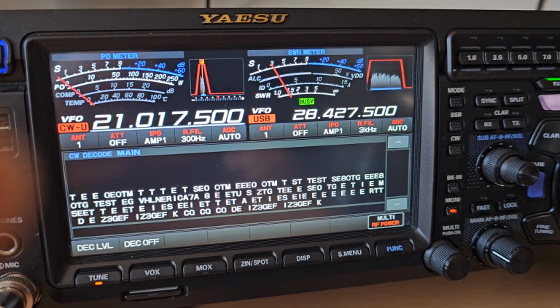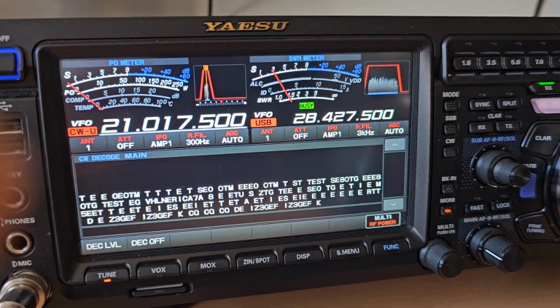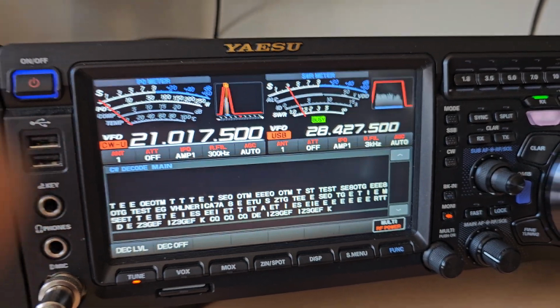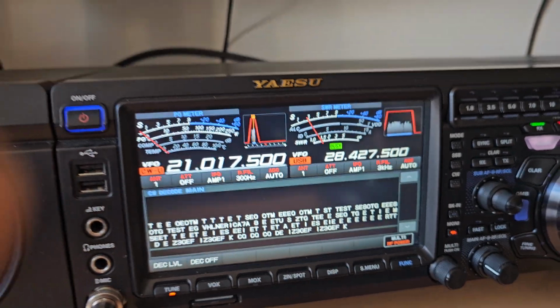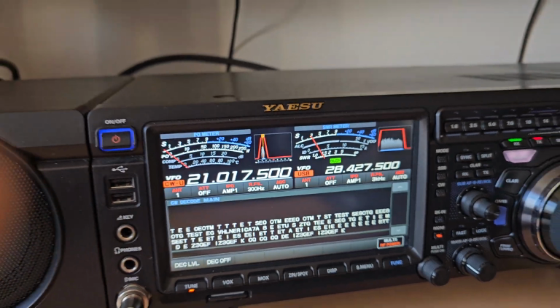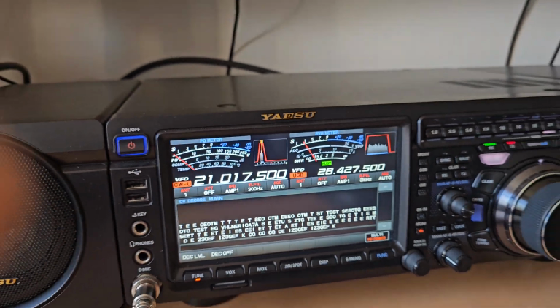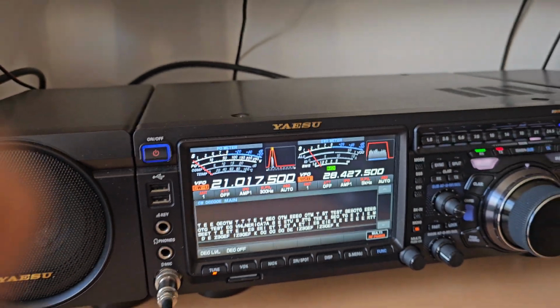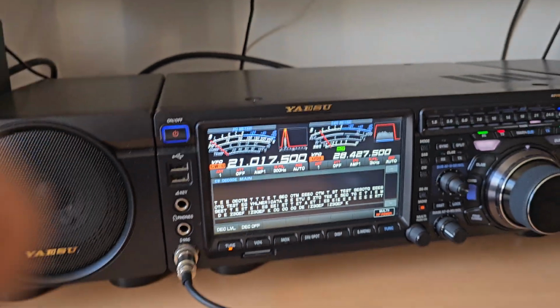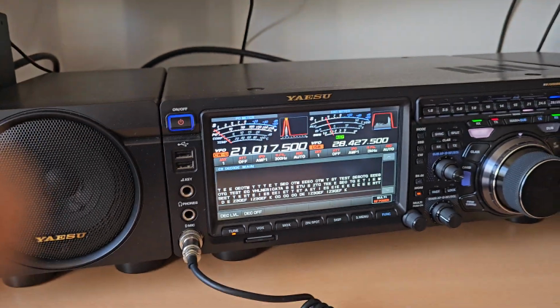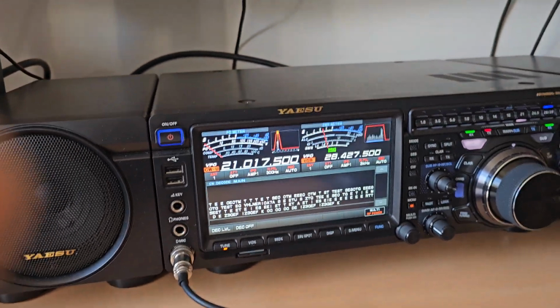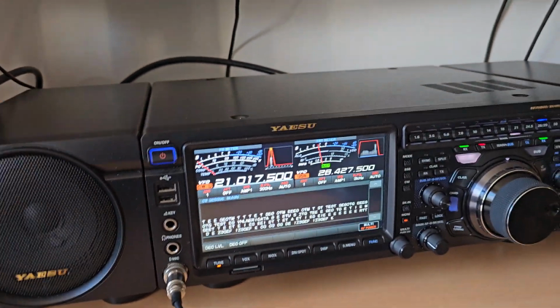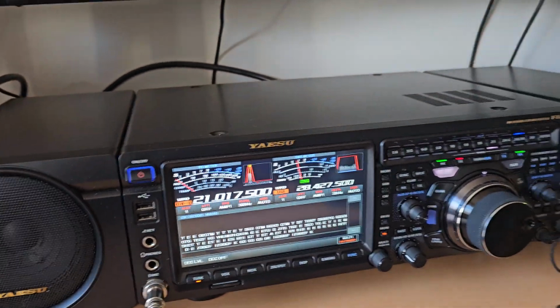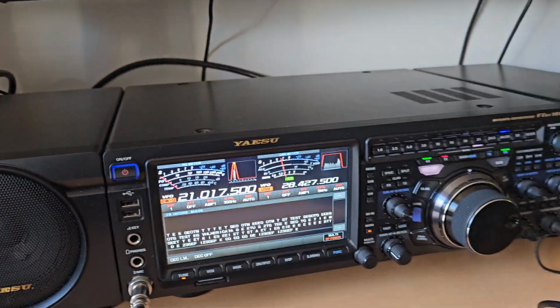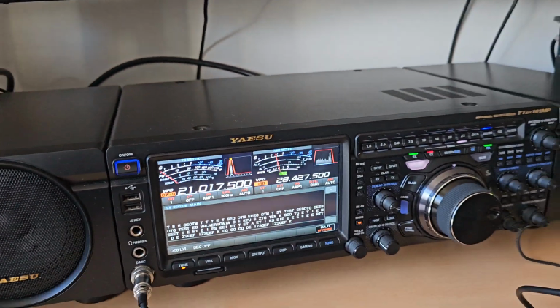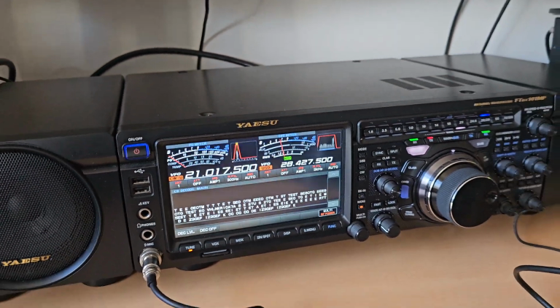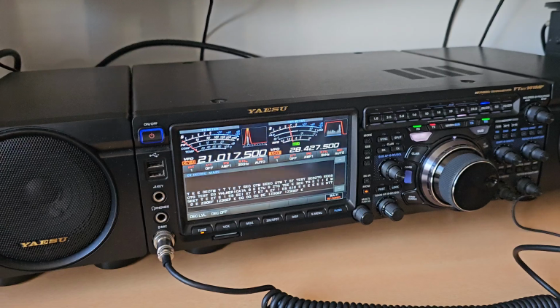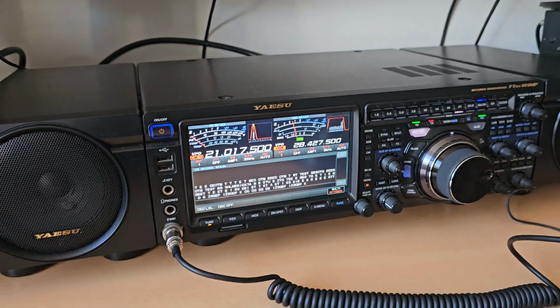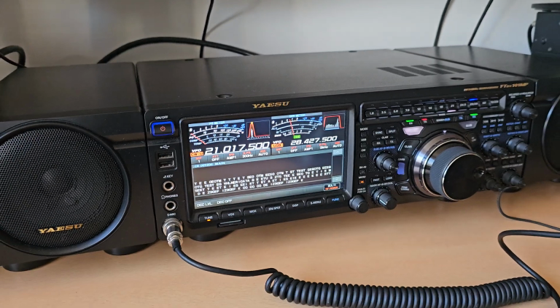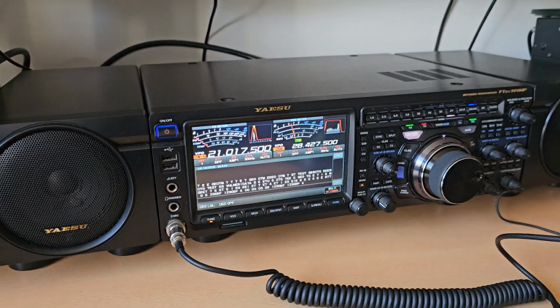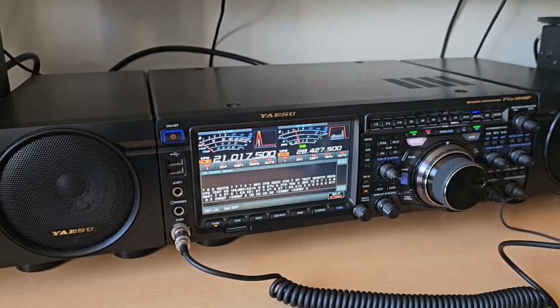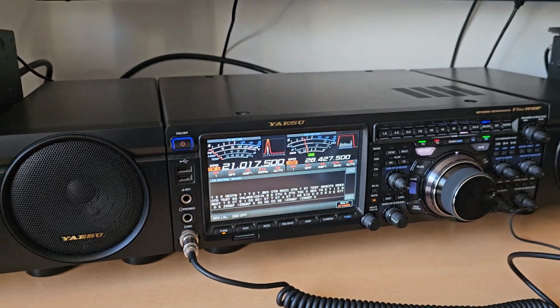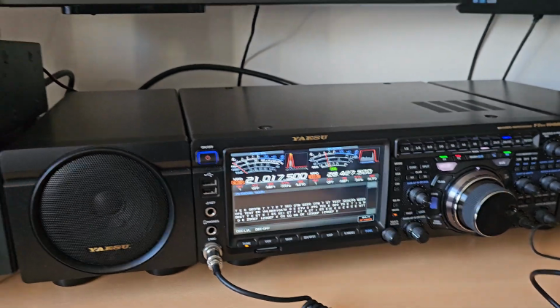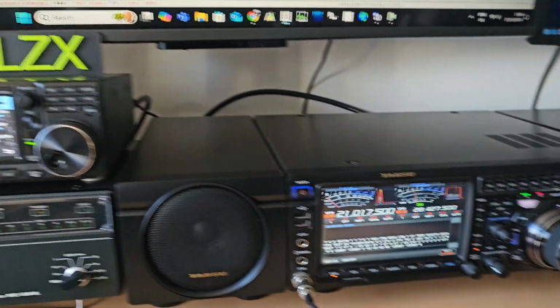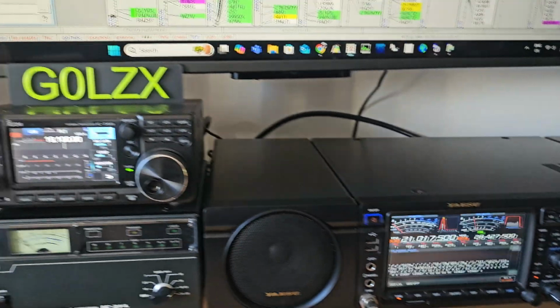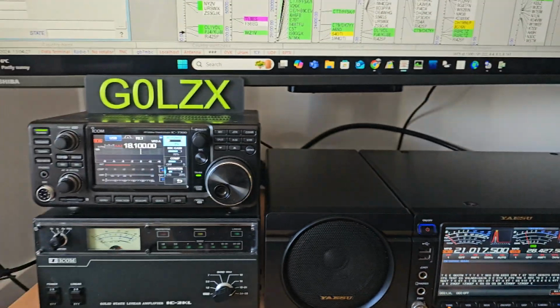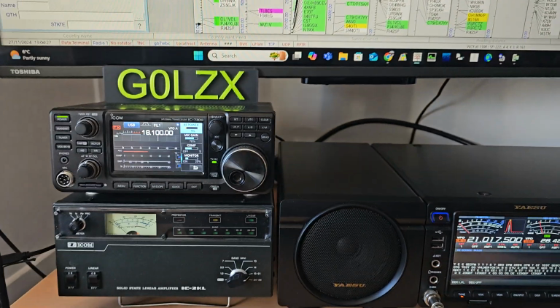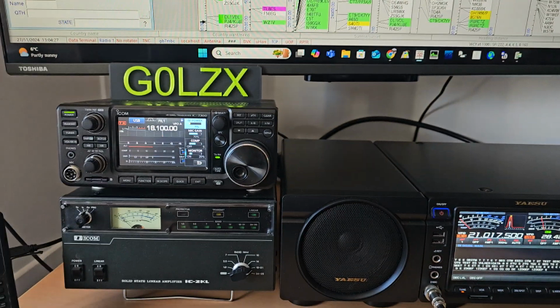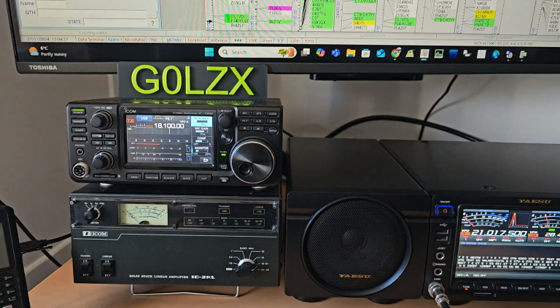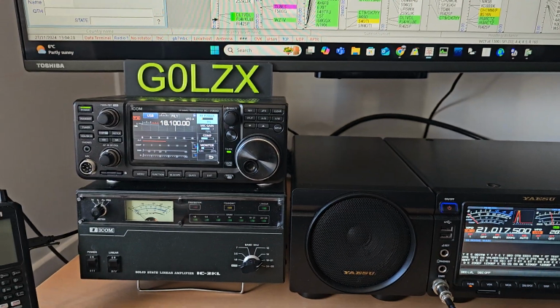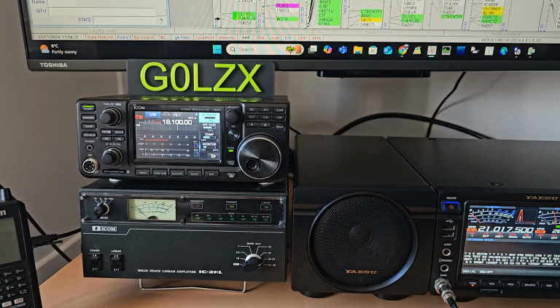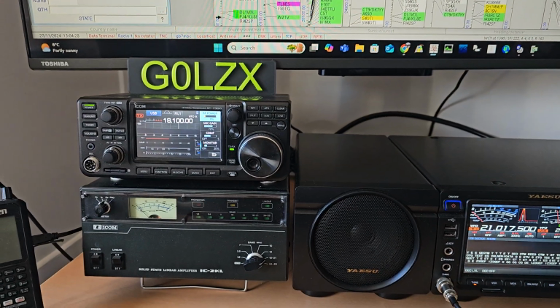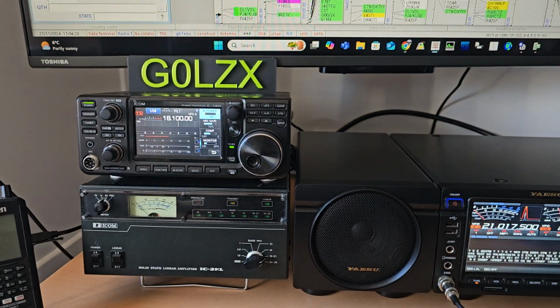That's basically it. I hope that's been some help for you. 73 from G0LZX.